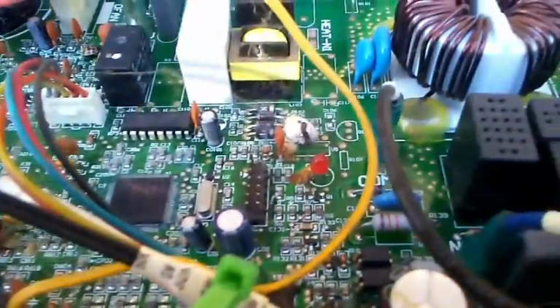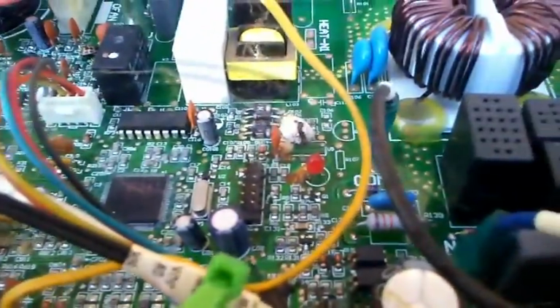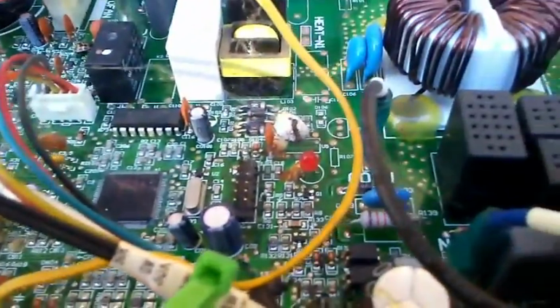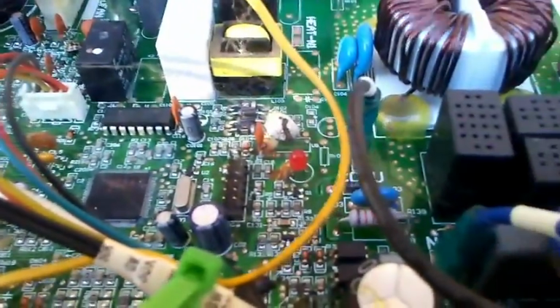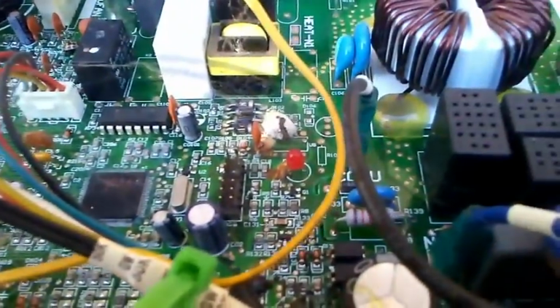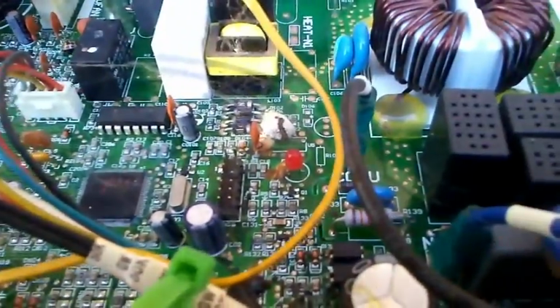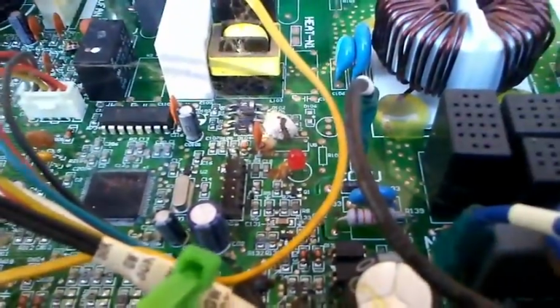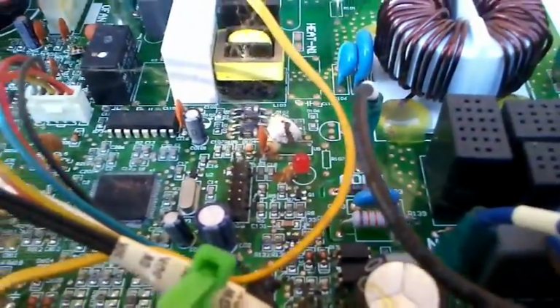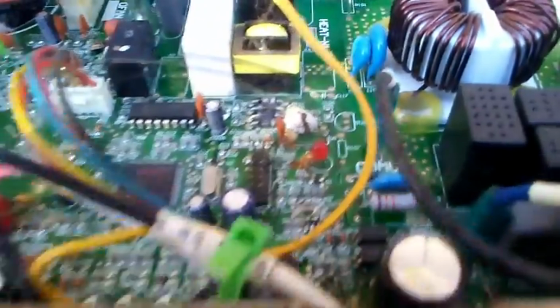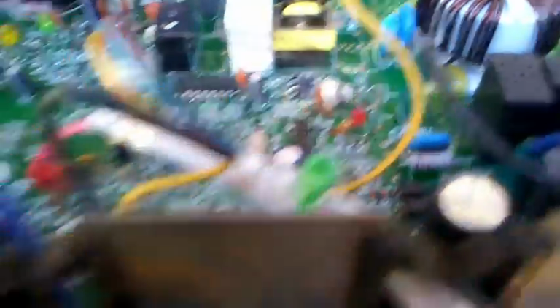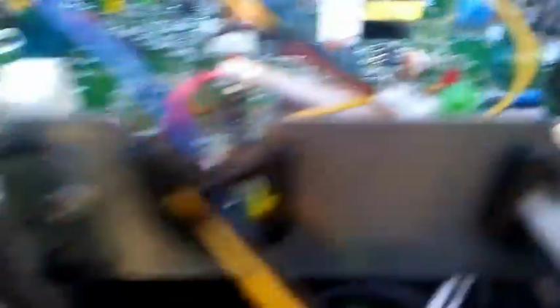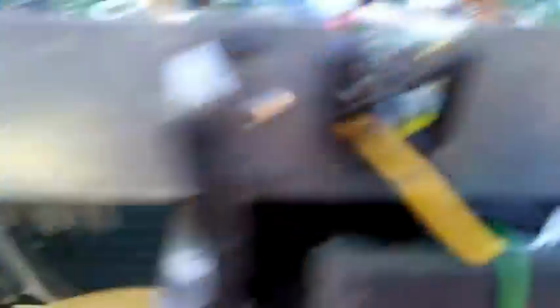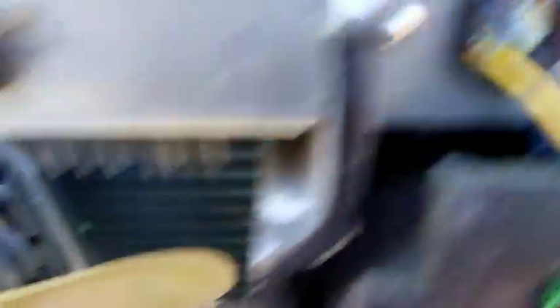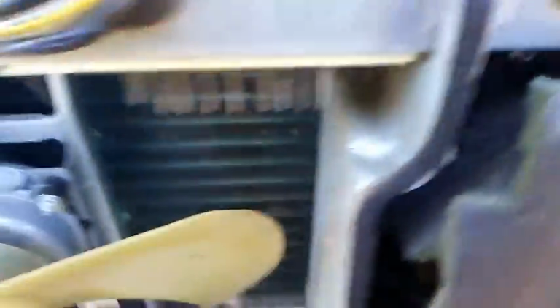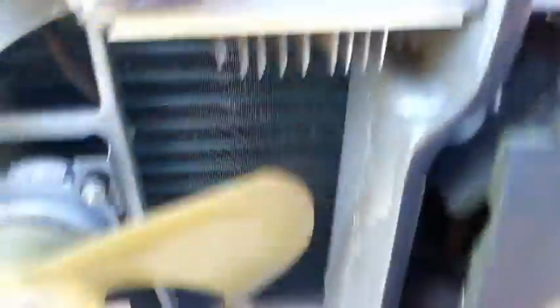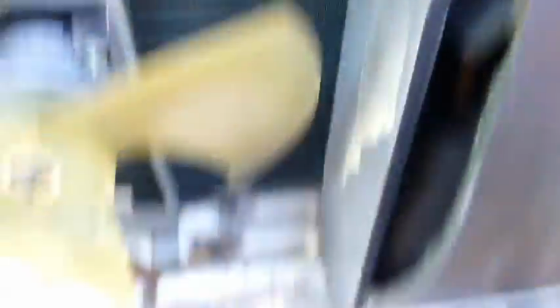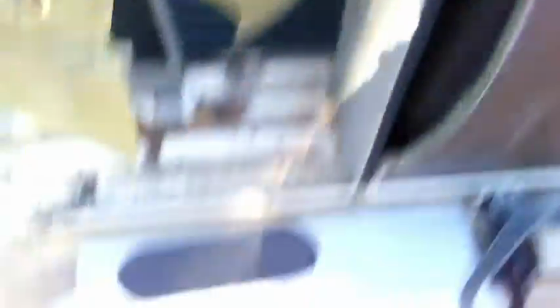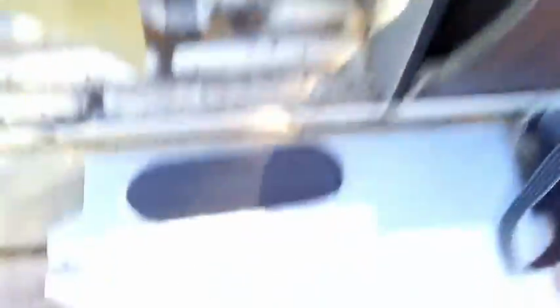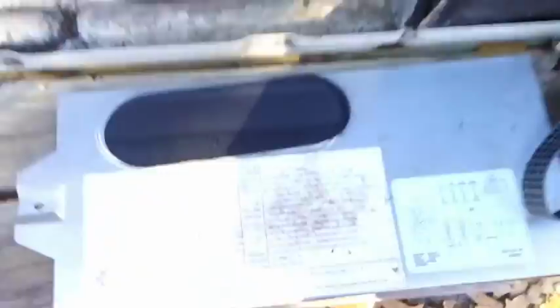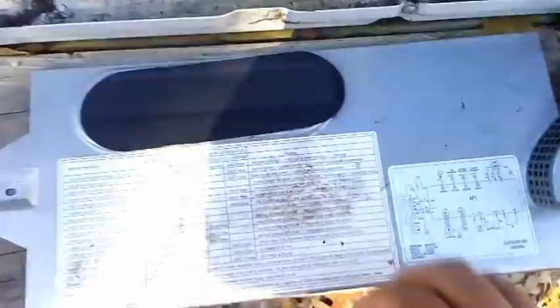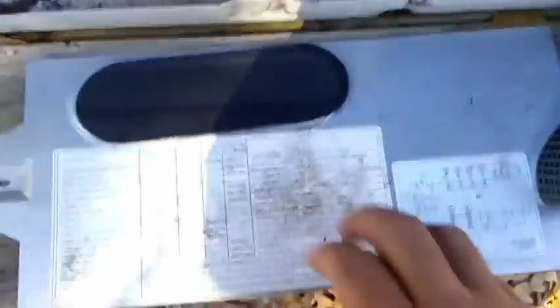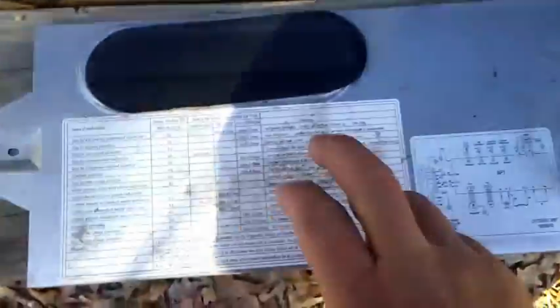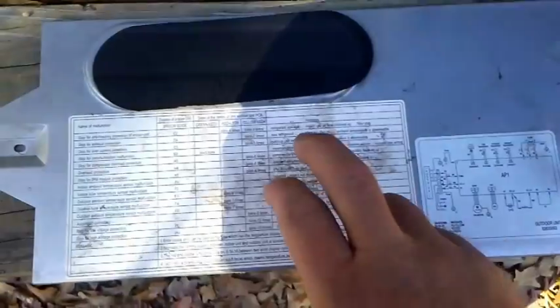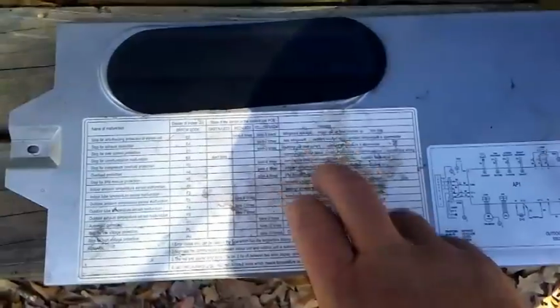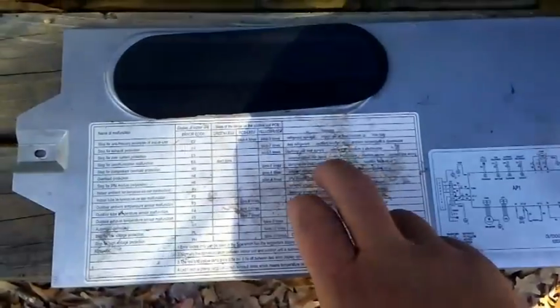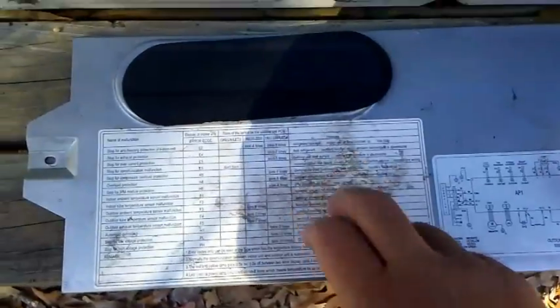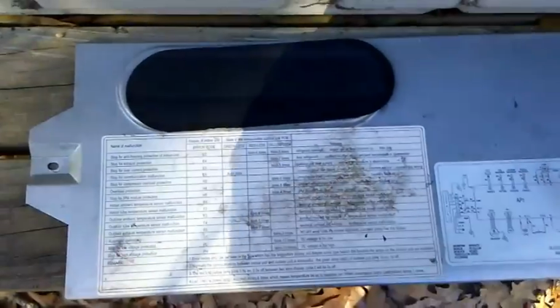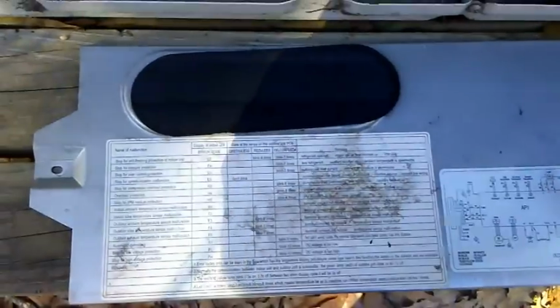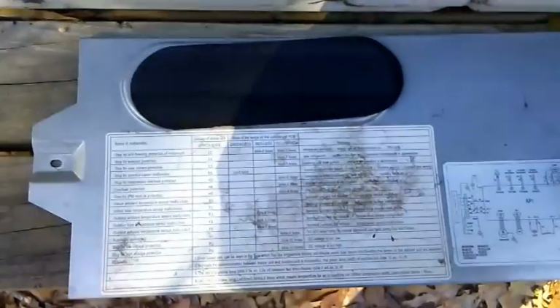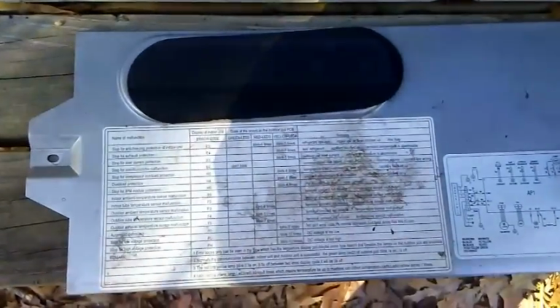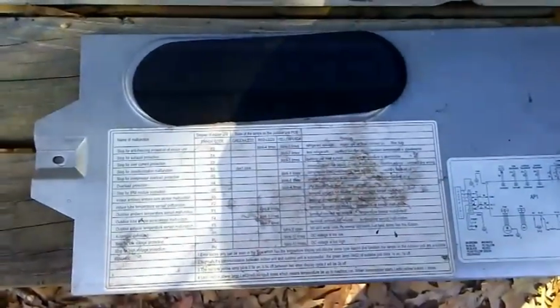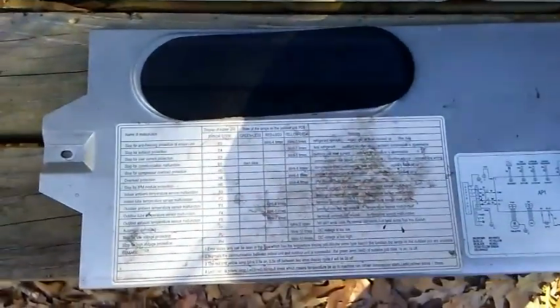It looks like we're going to need to get a new board for this machine.